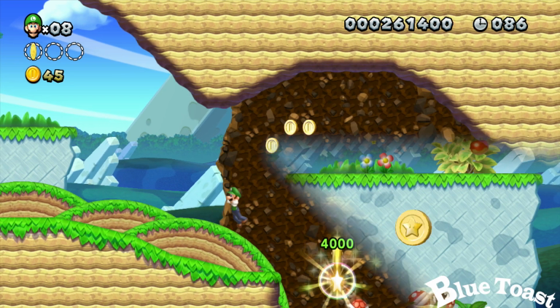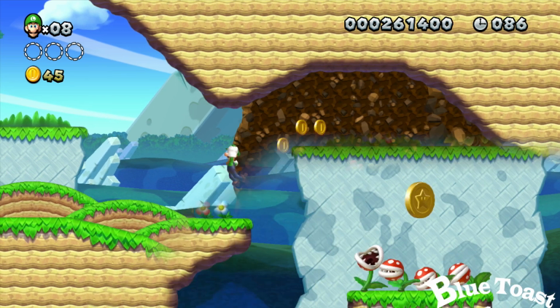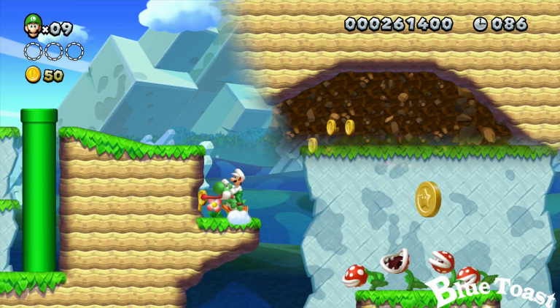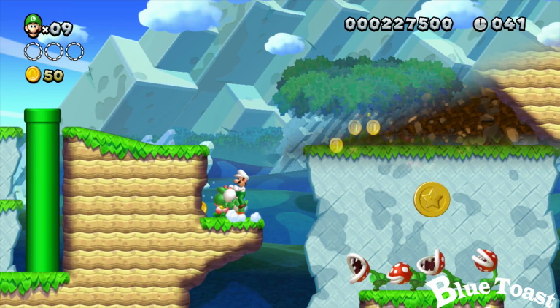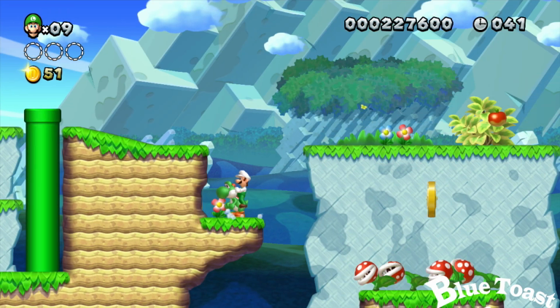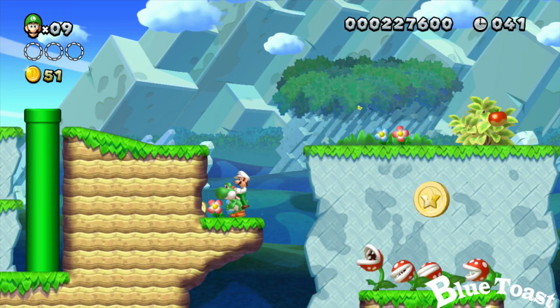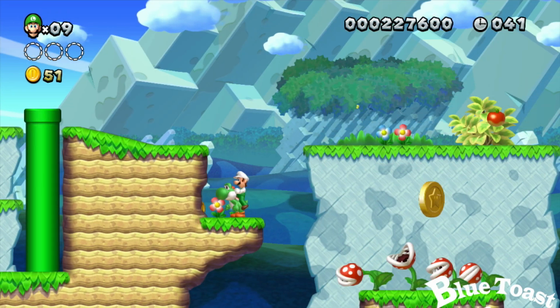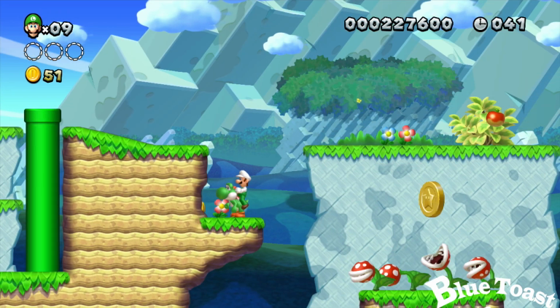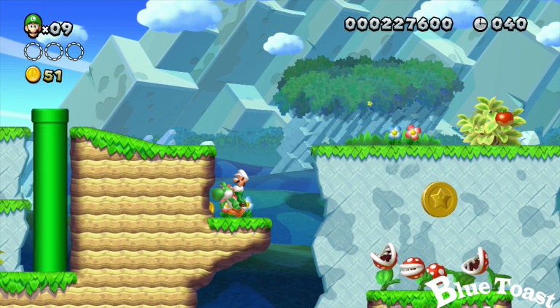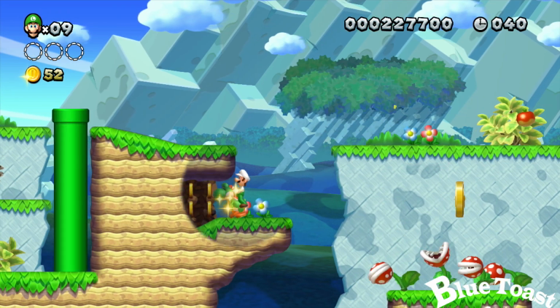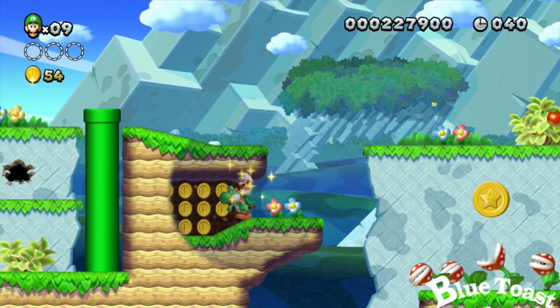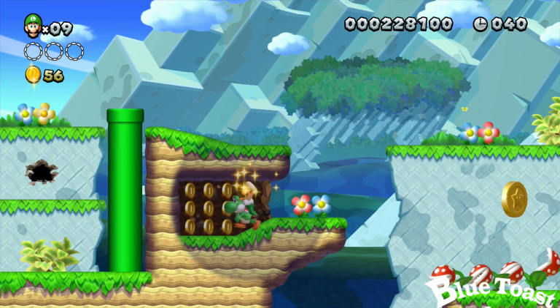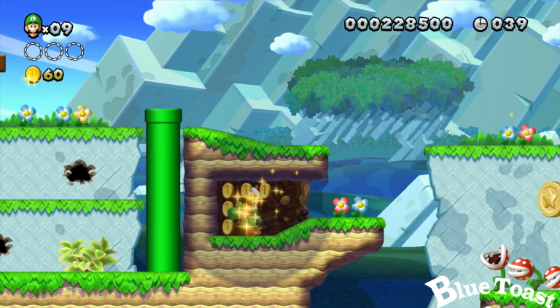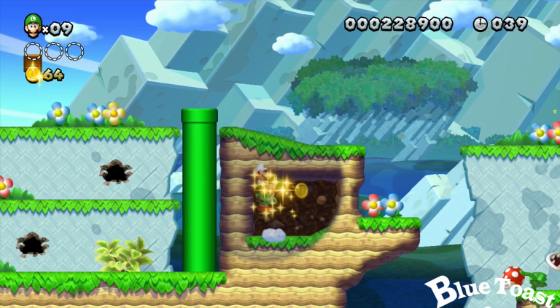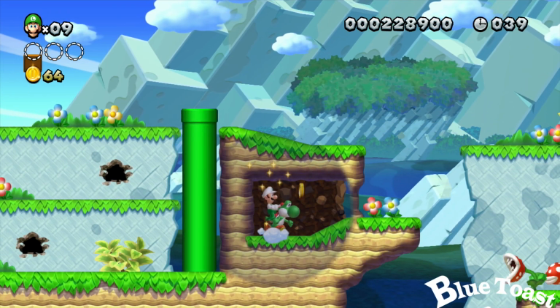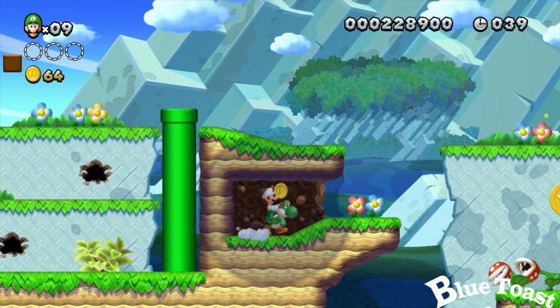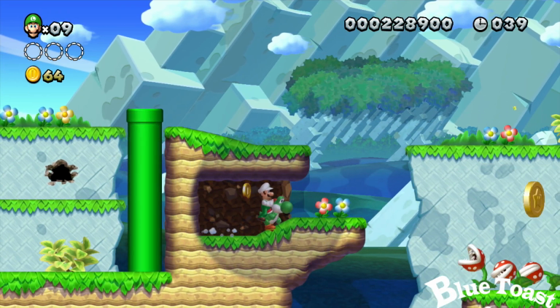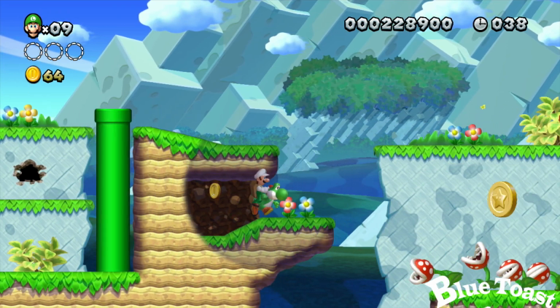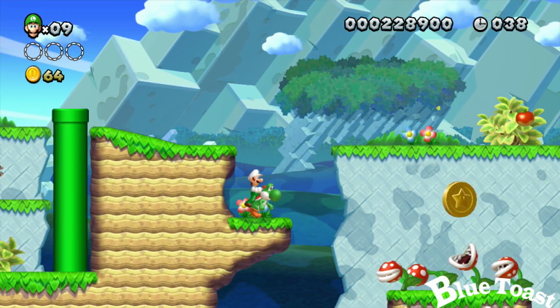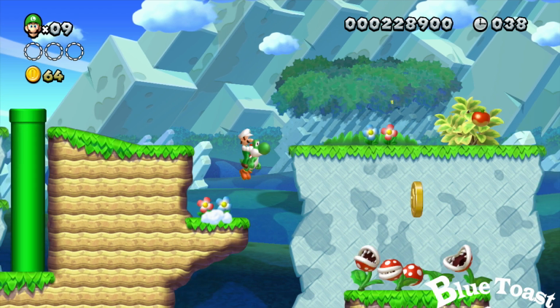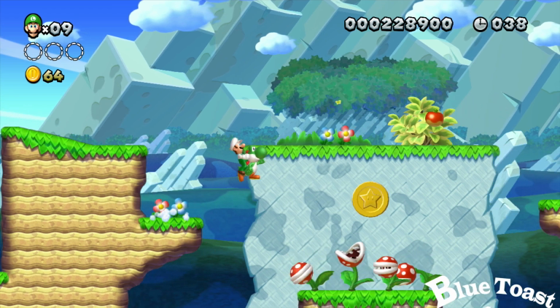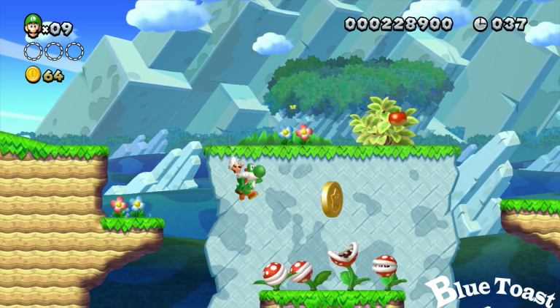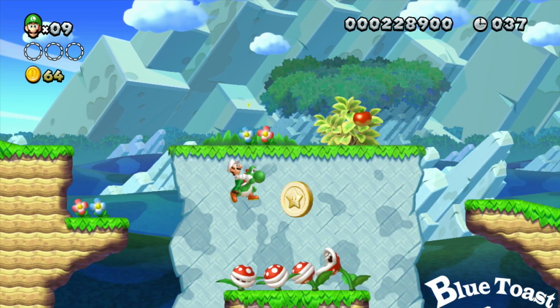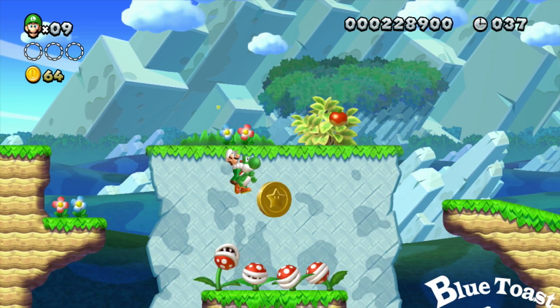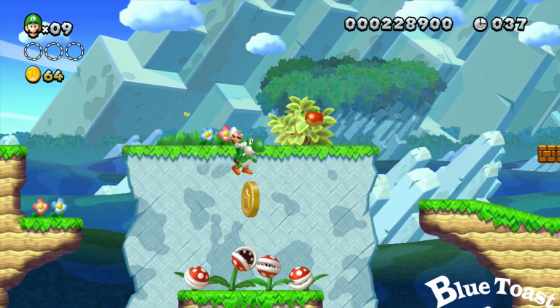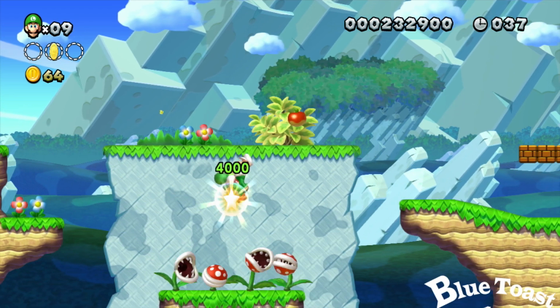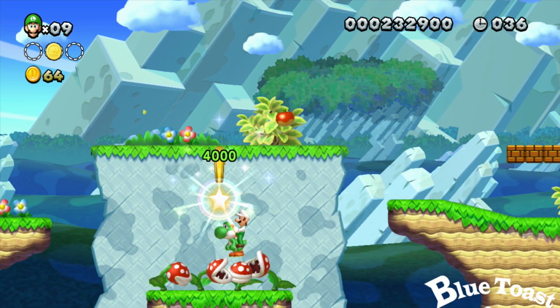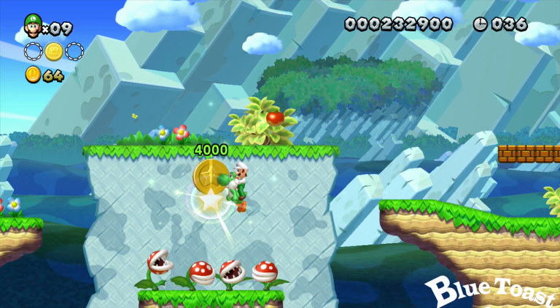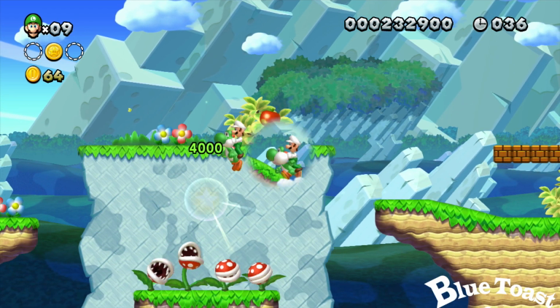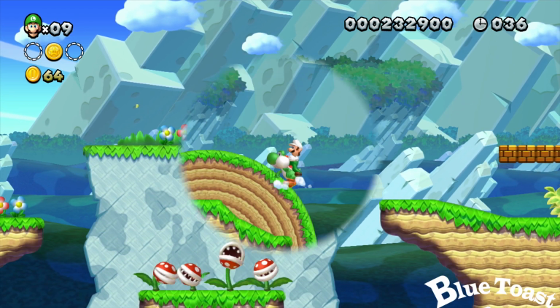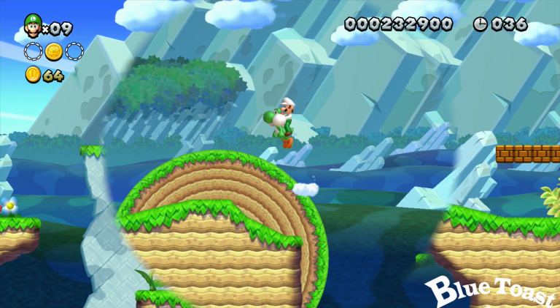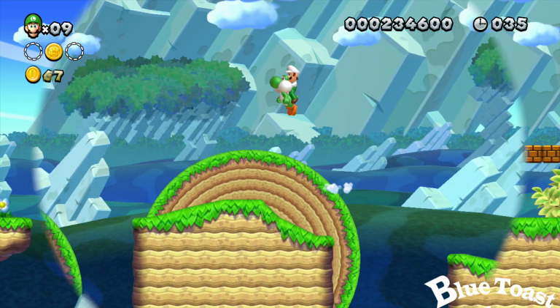Secondly, you need the Yoshi — don't go in the cave. Just jump on the Piranha Plants and you'll safely rise above.